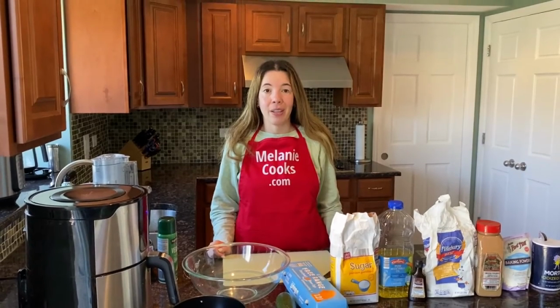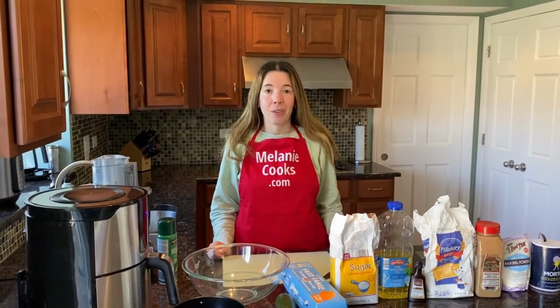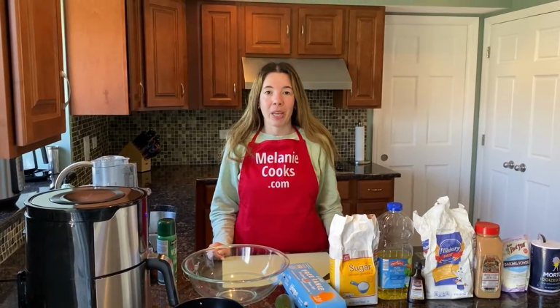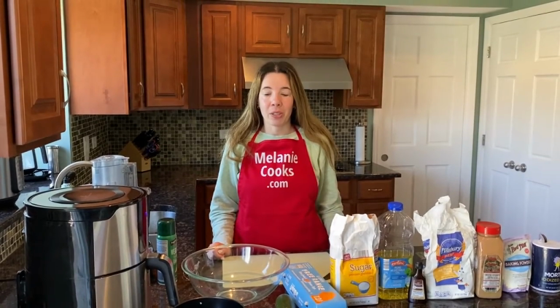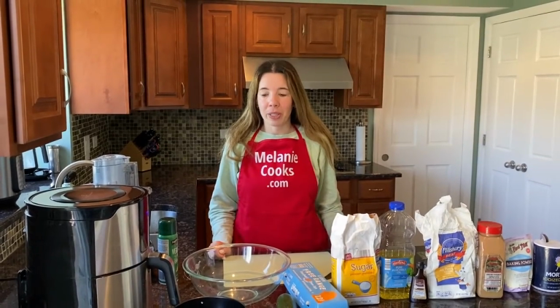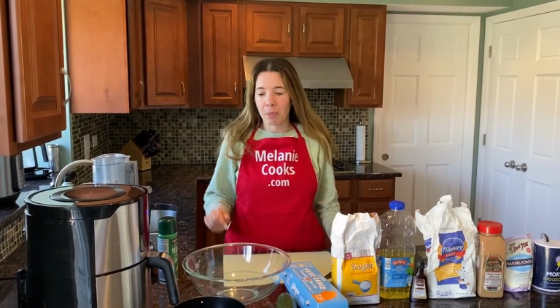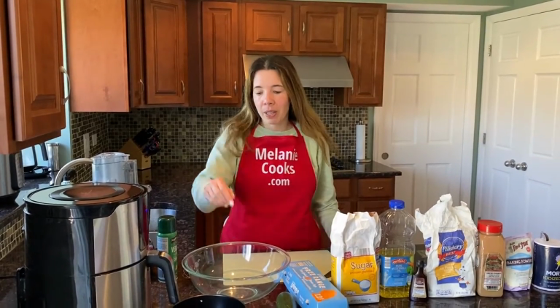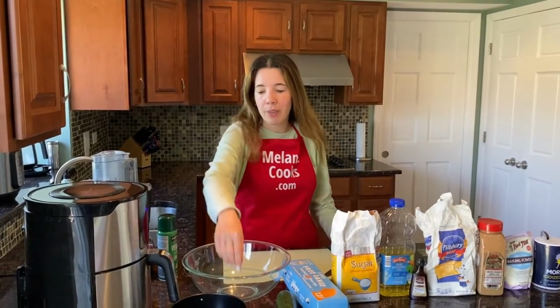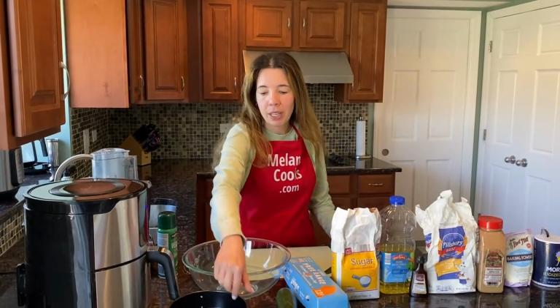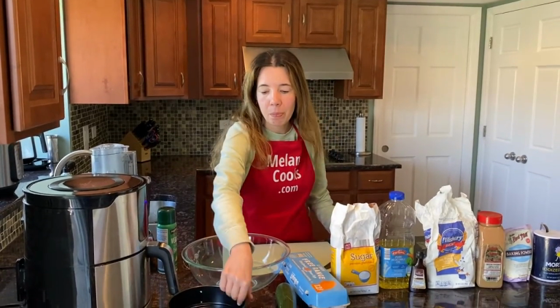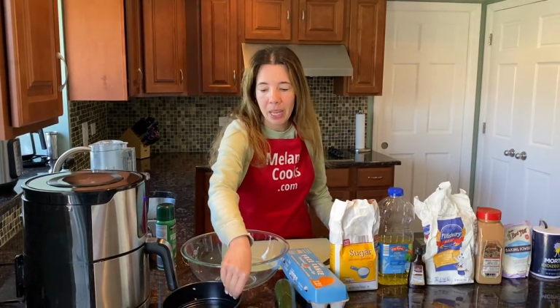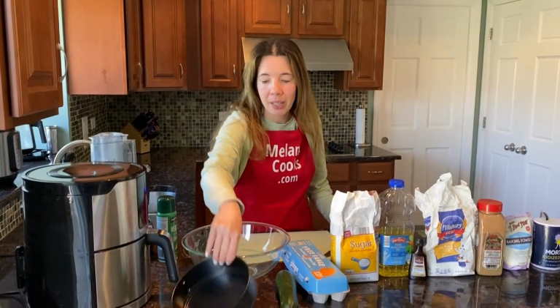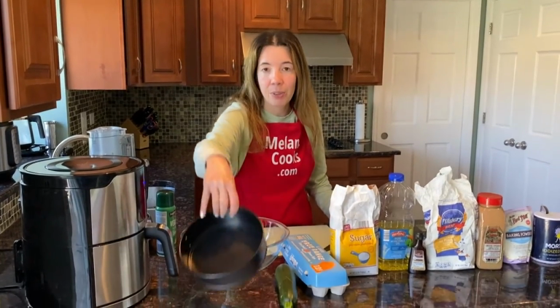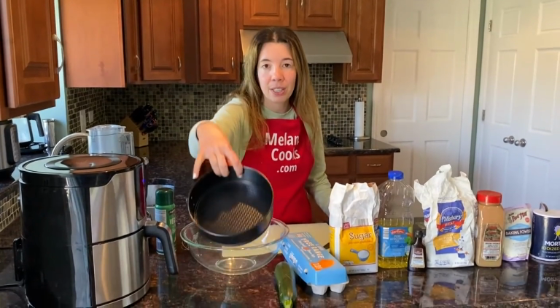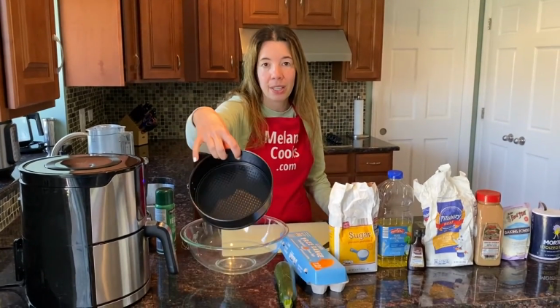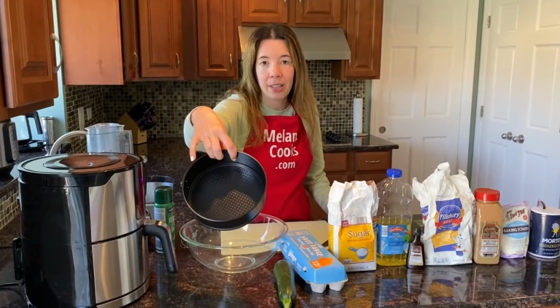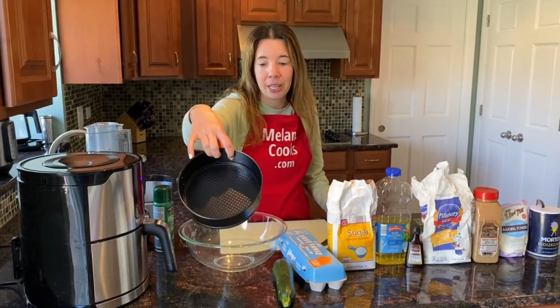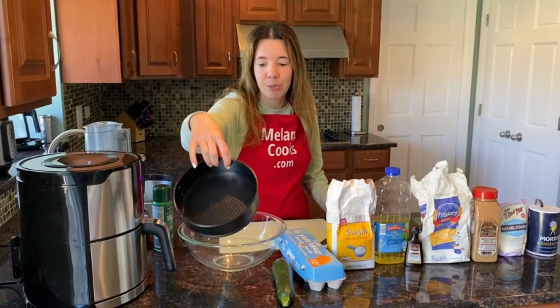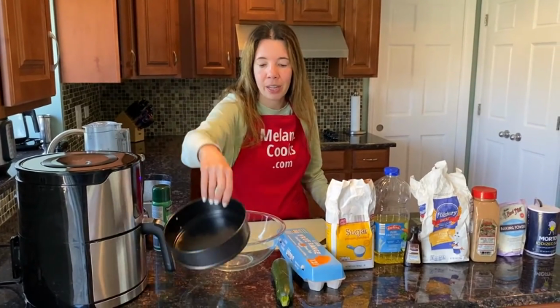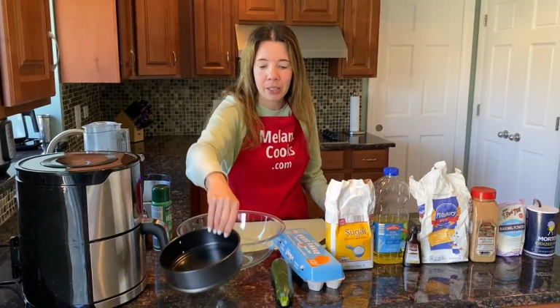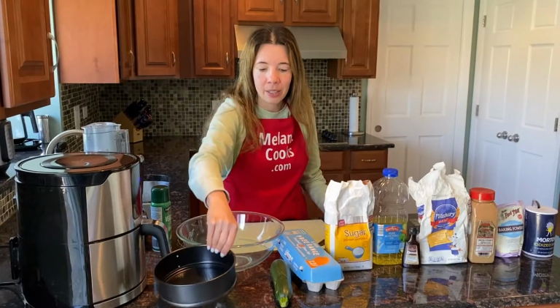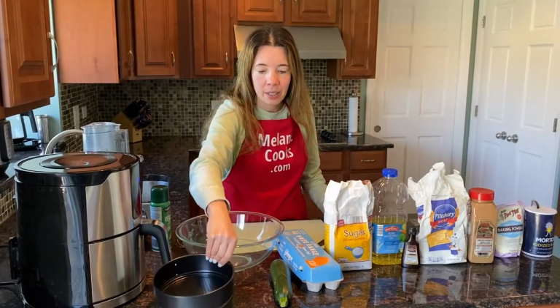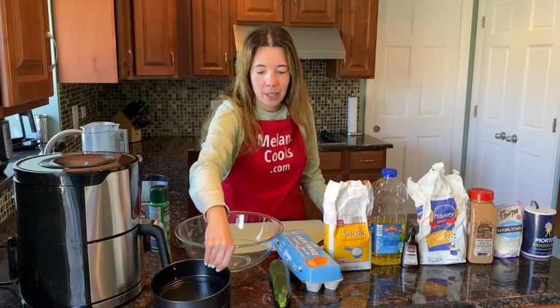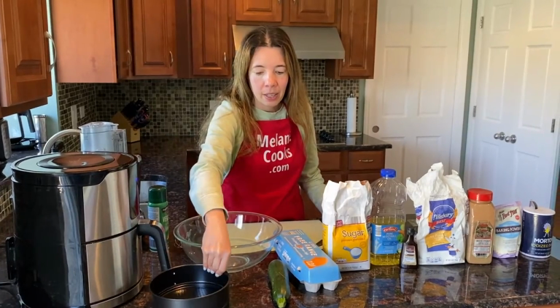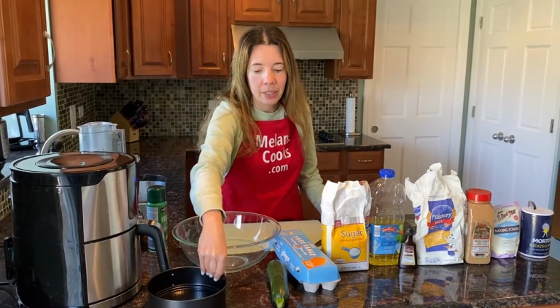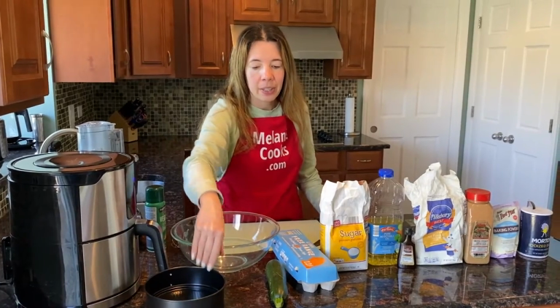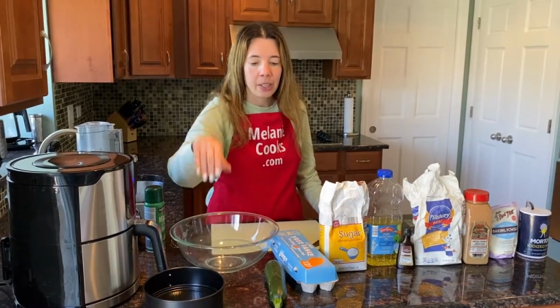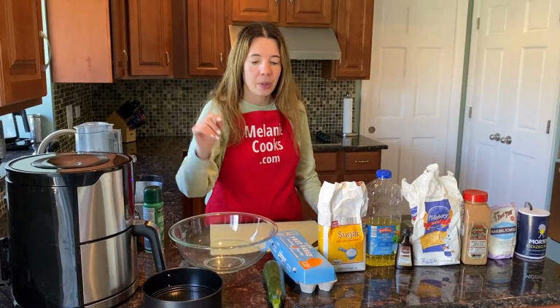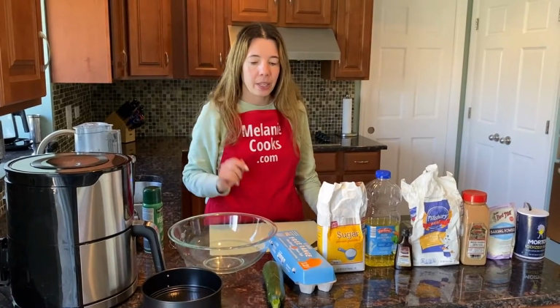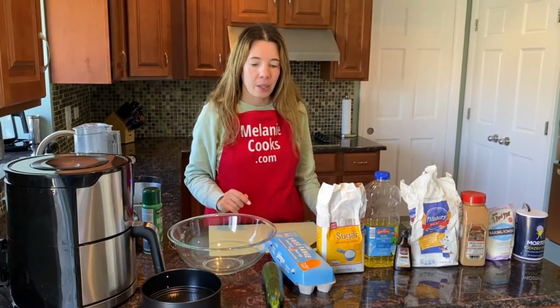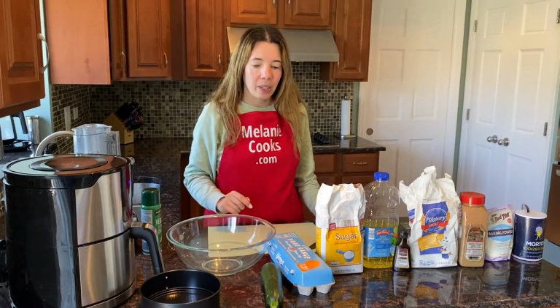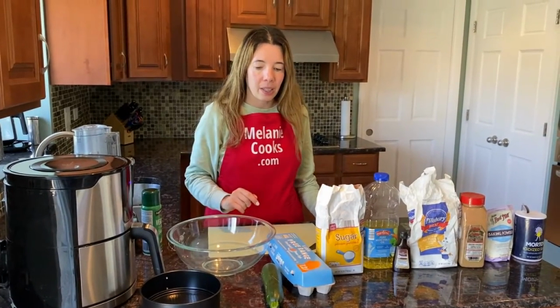To make this recipe we need a pan that fits inside the air fryer. Here are the ingredients that we need.